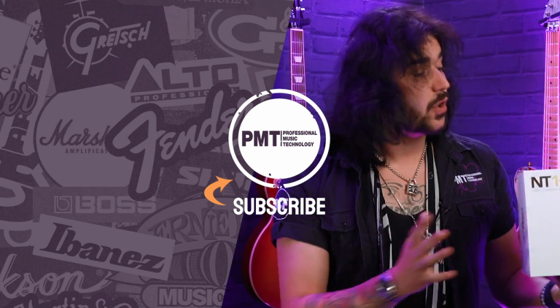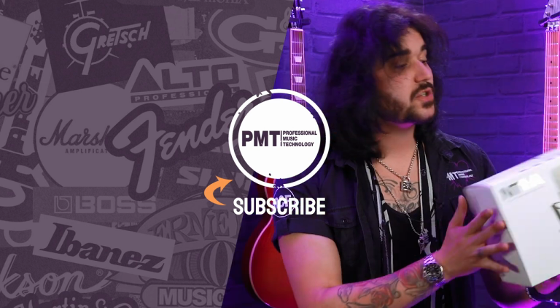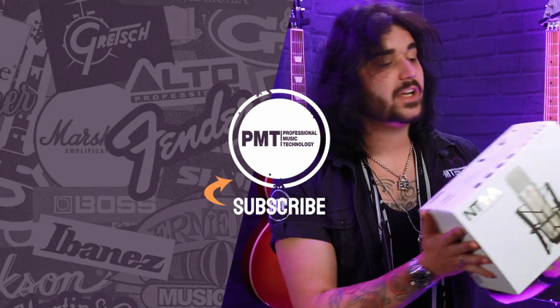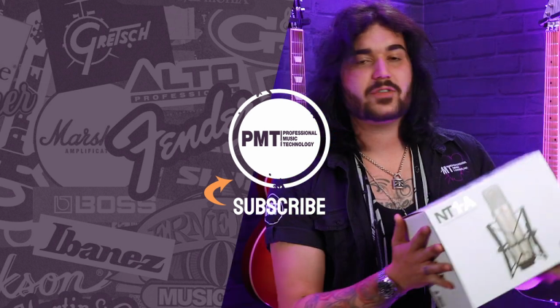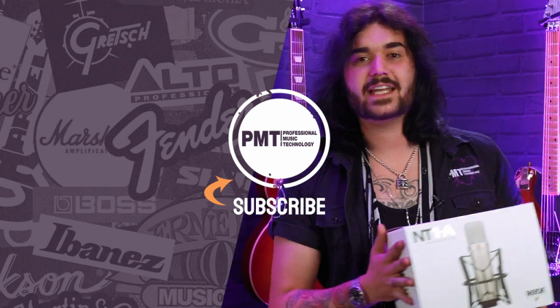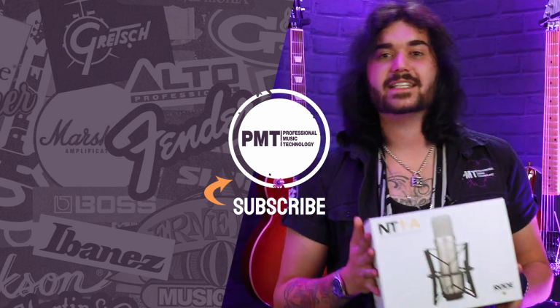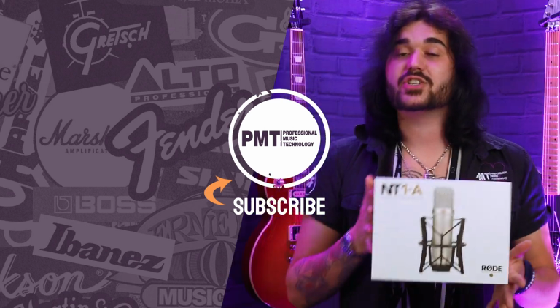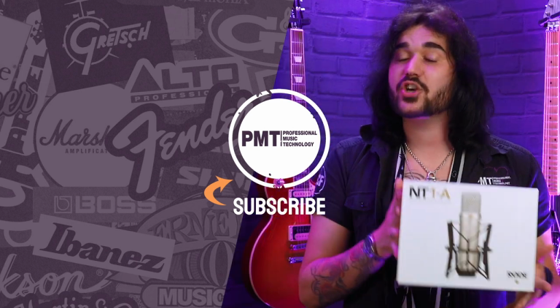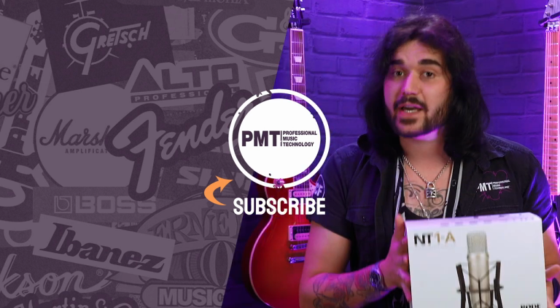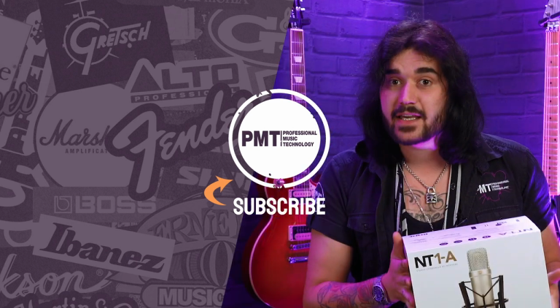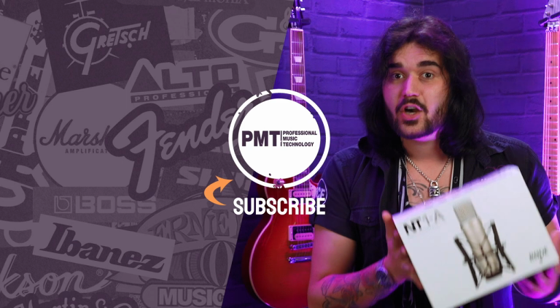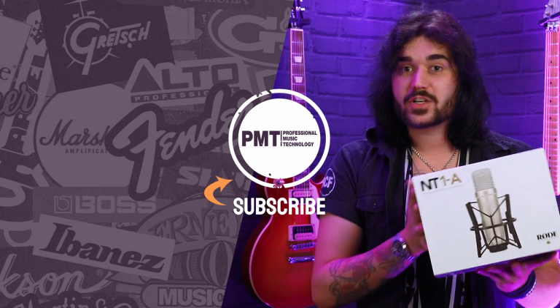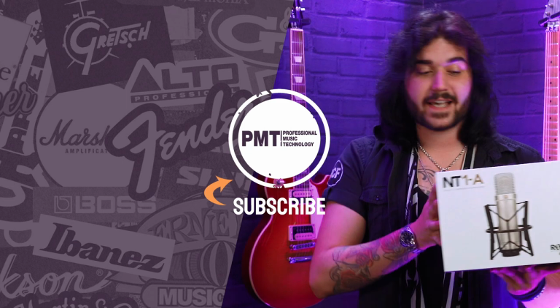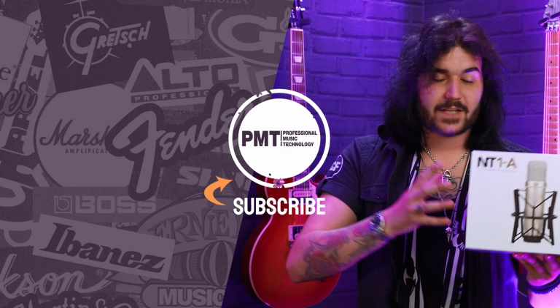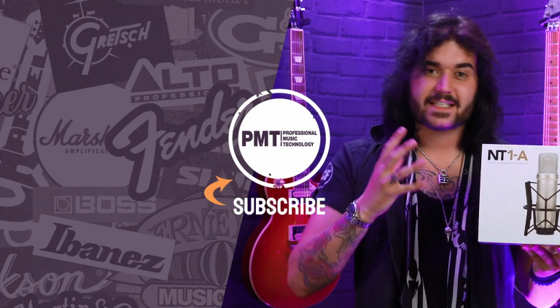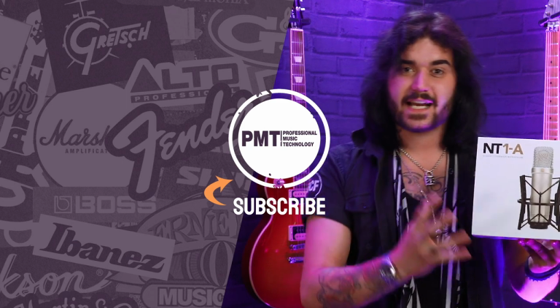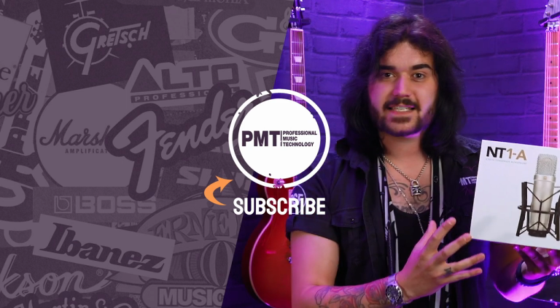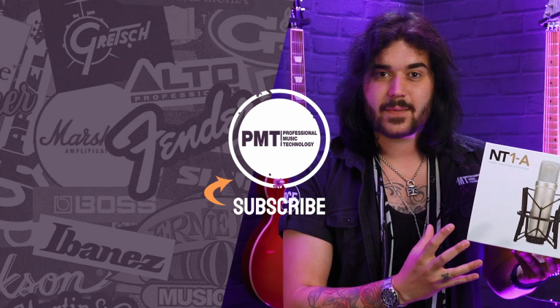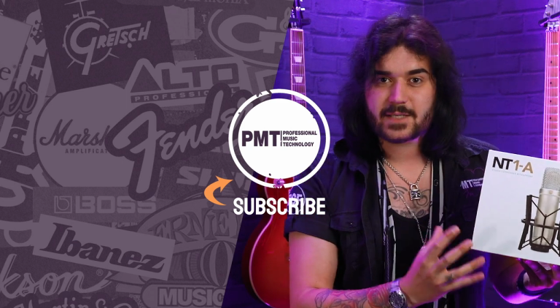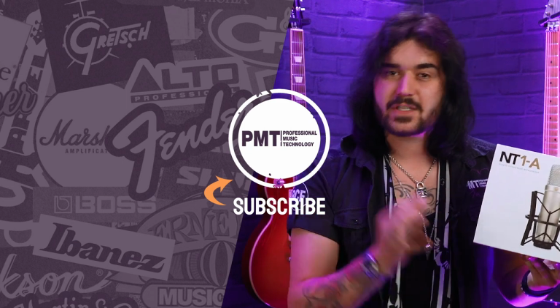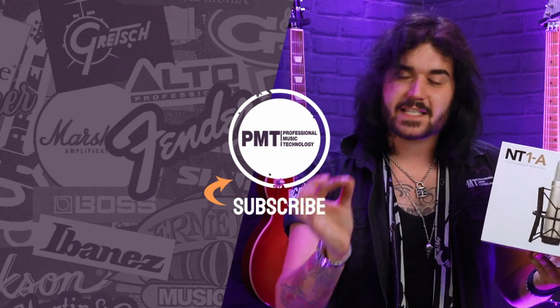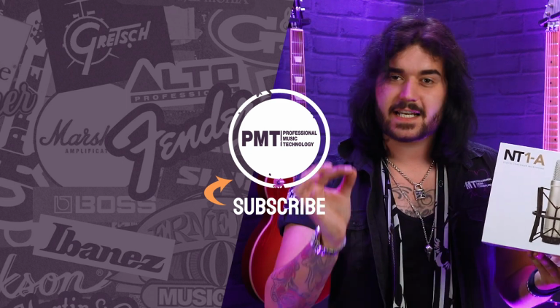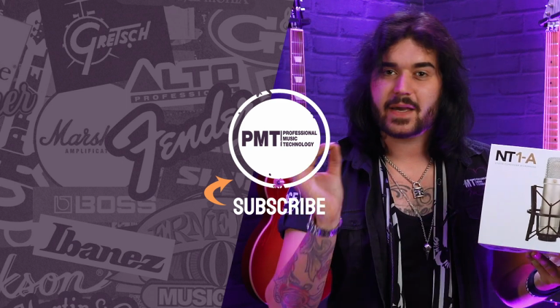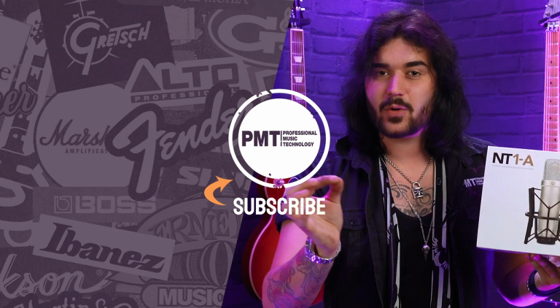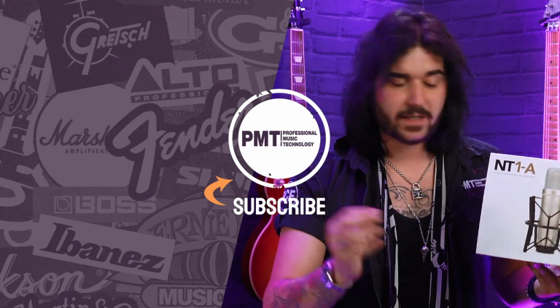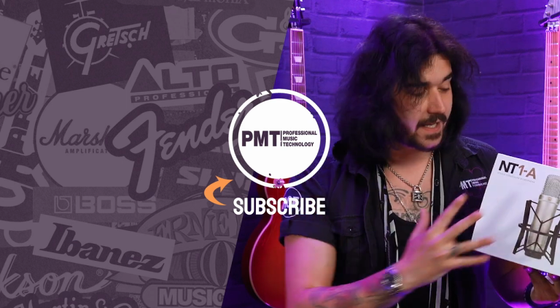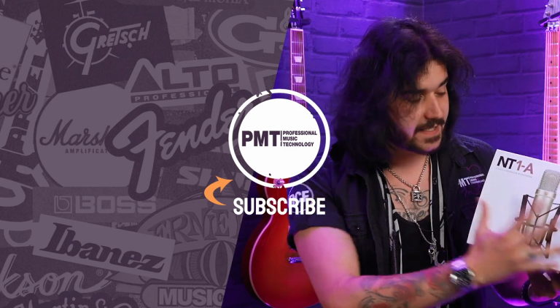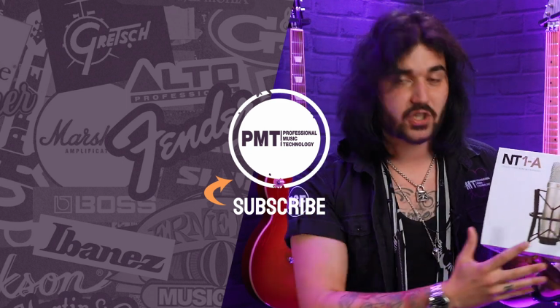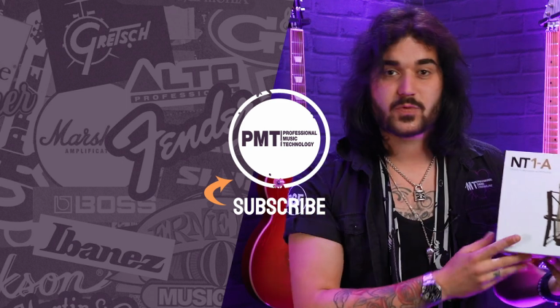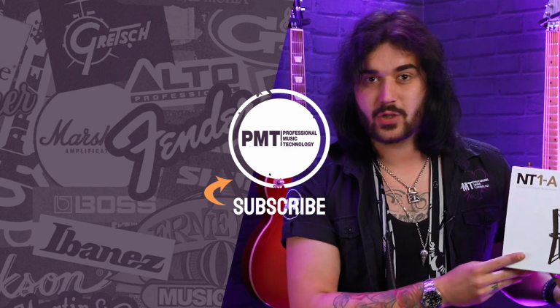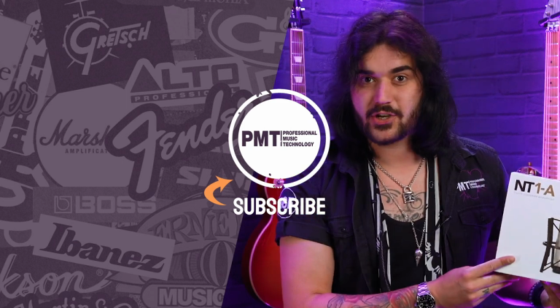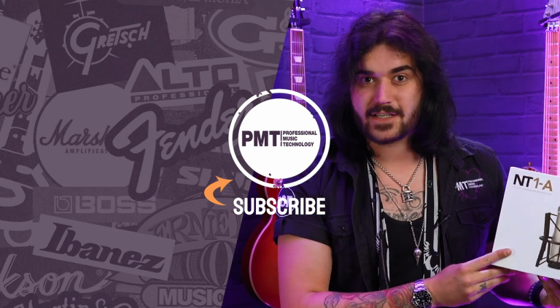Also check out the NT2A, which is kind of exactly the same as this but slightly better quality, and it still comes with all the goodies.